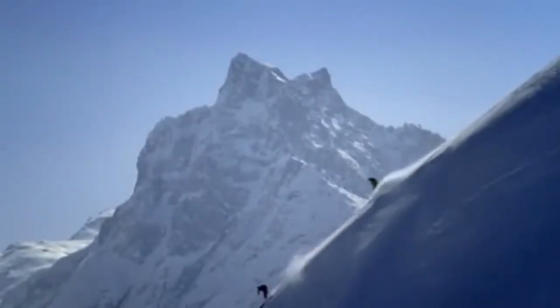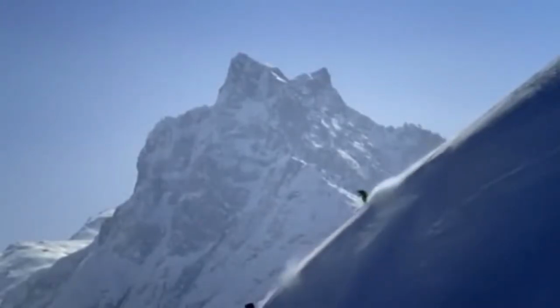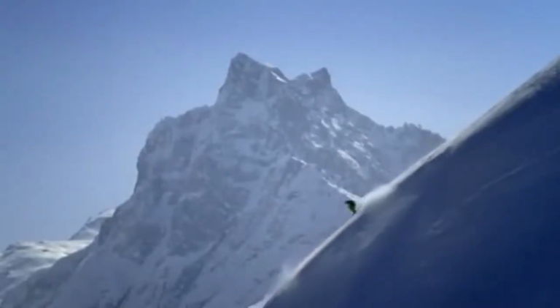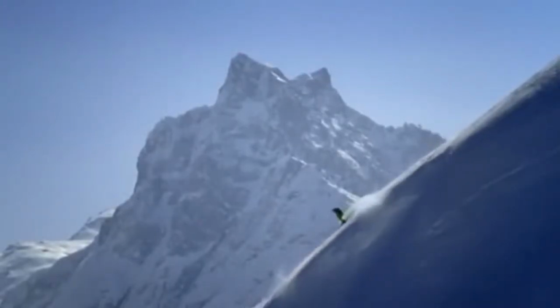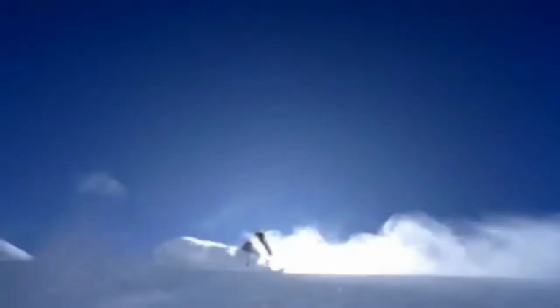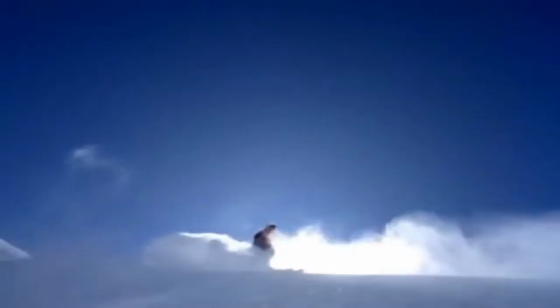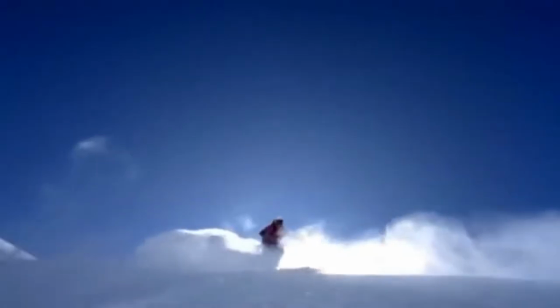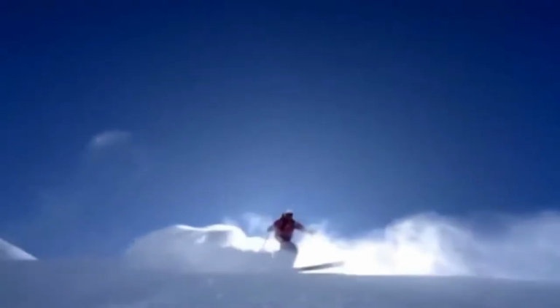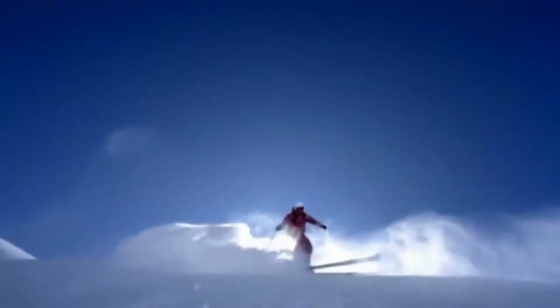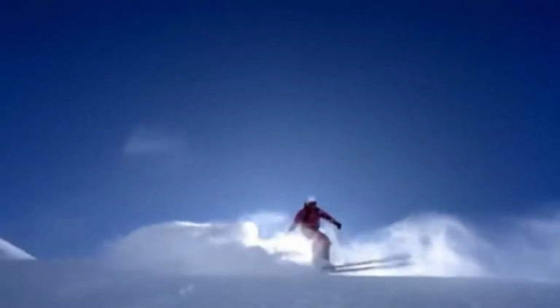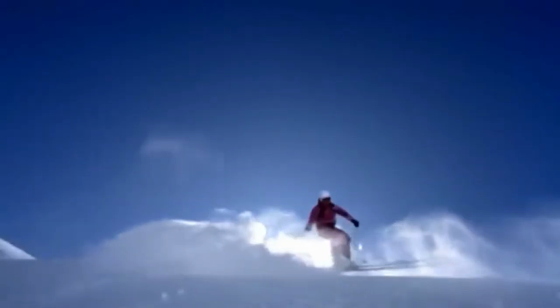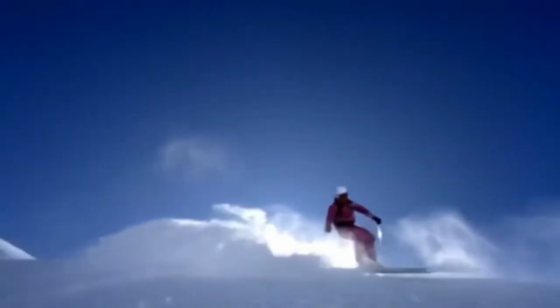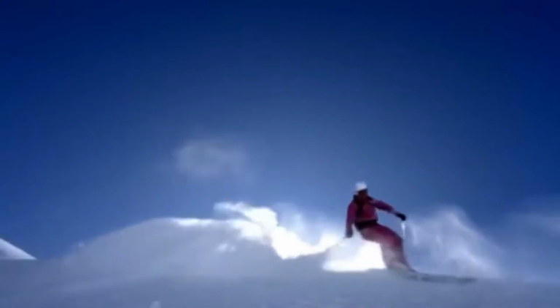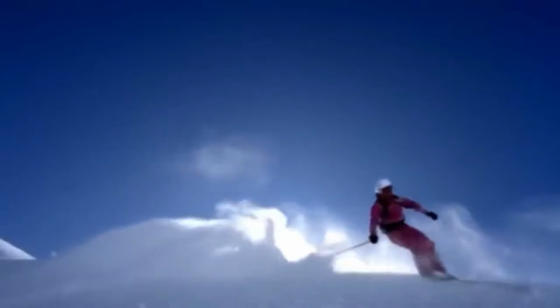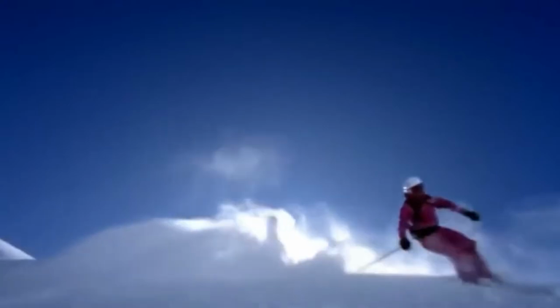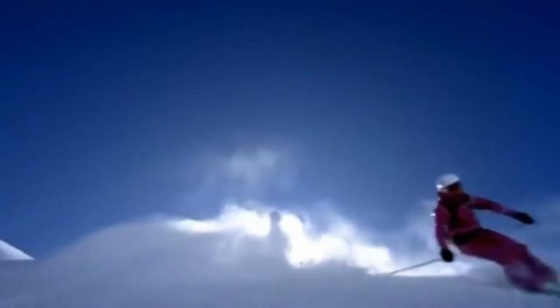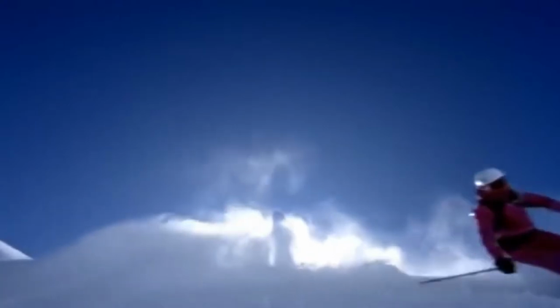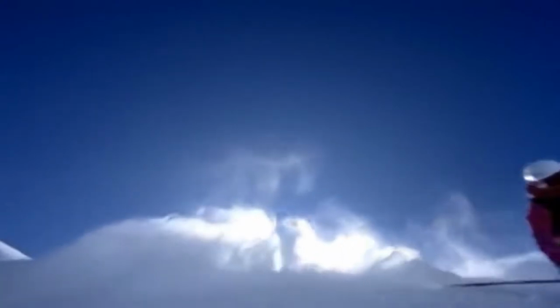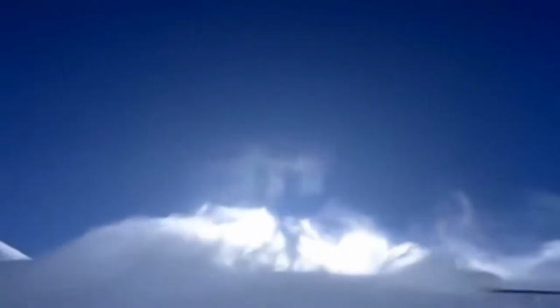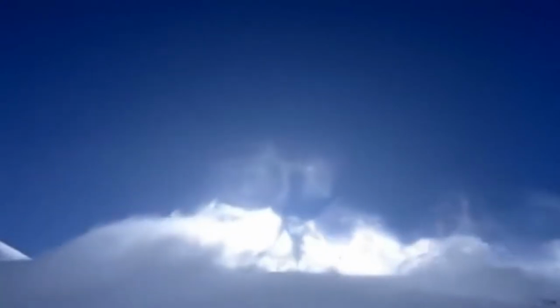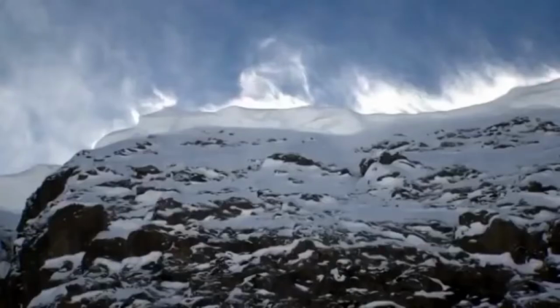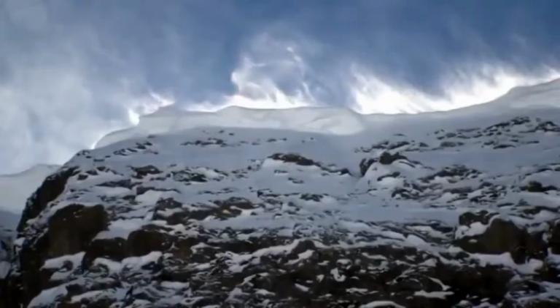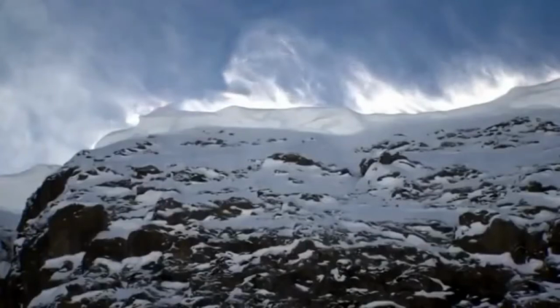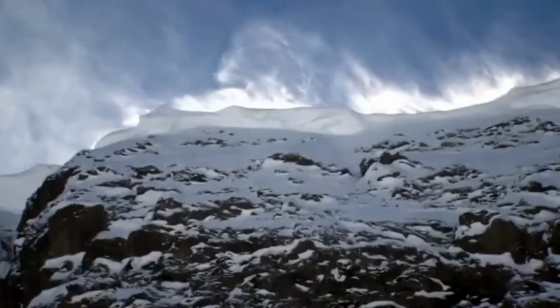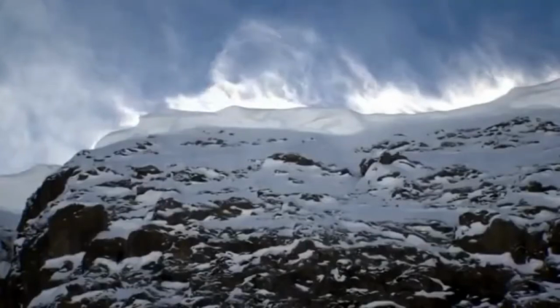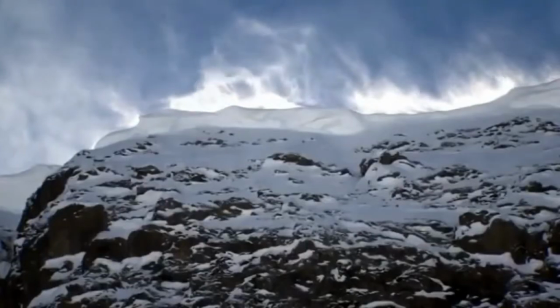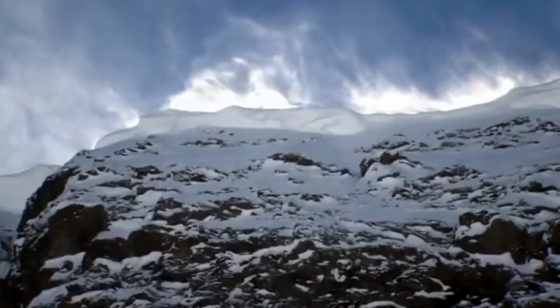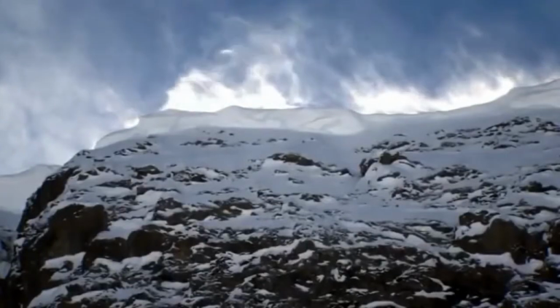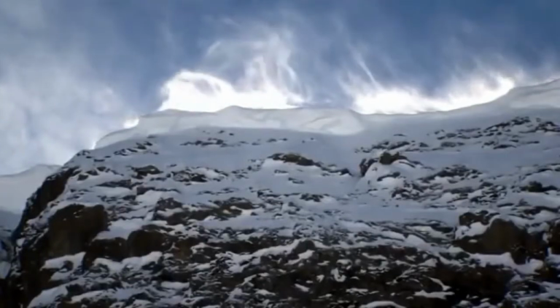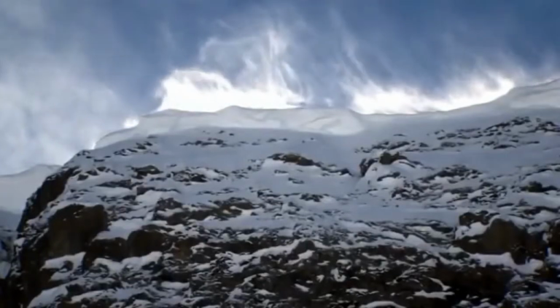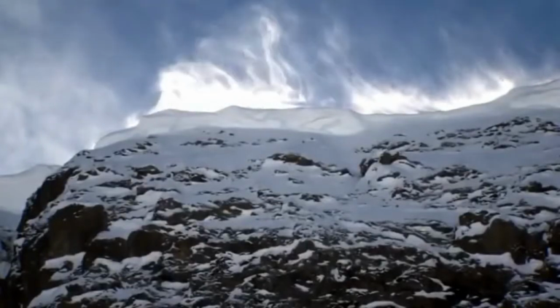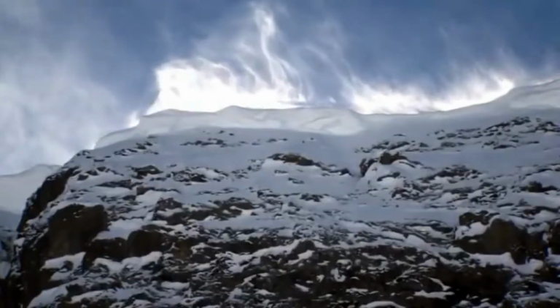Up here, land cultivated for centuries borders on raw wilderness.